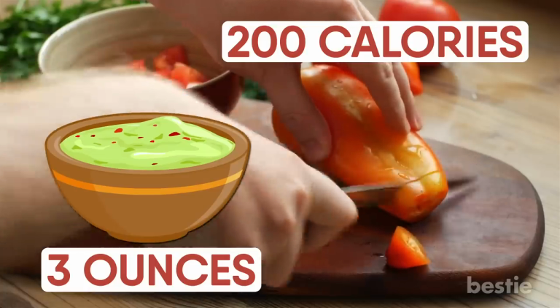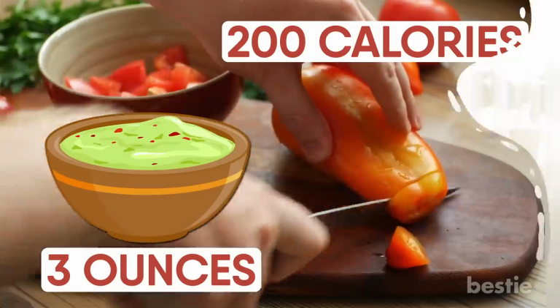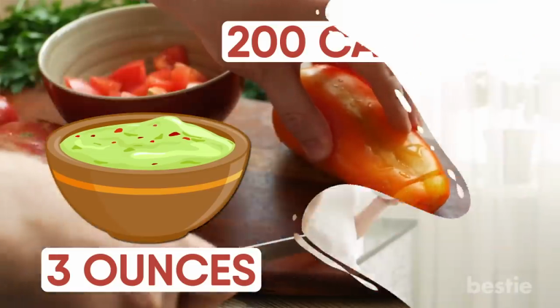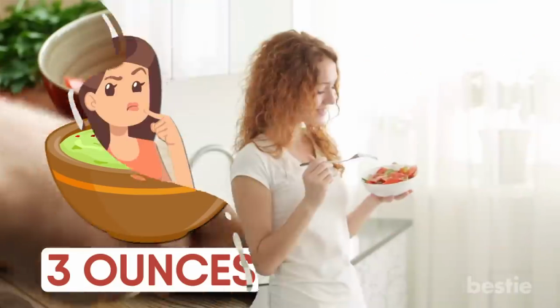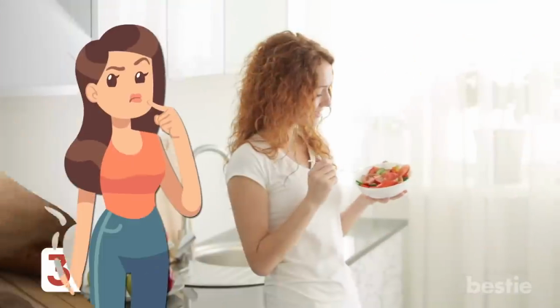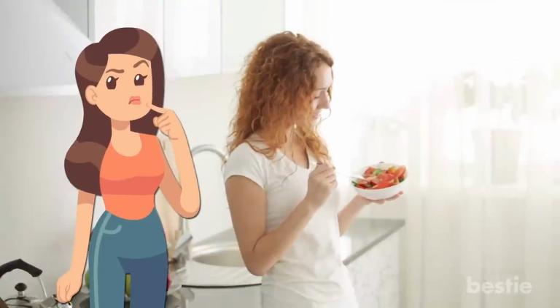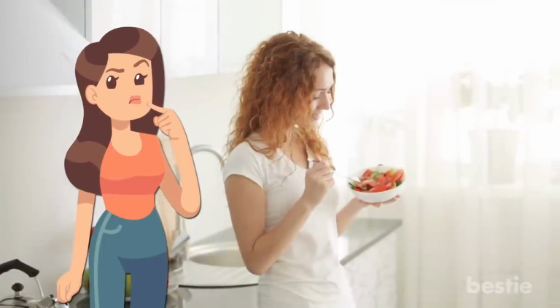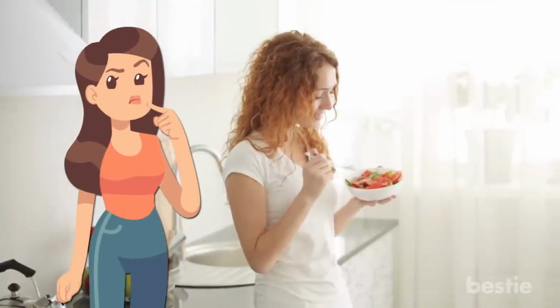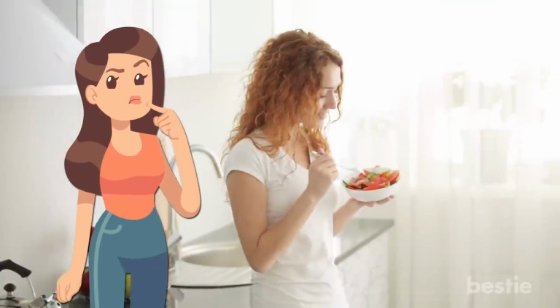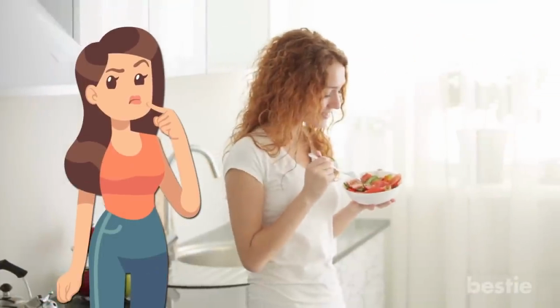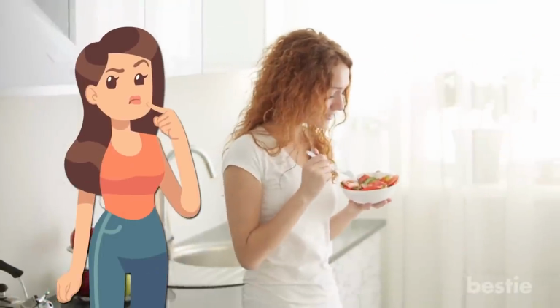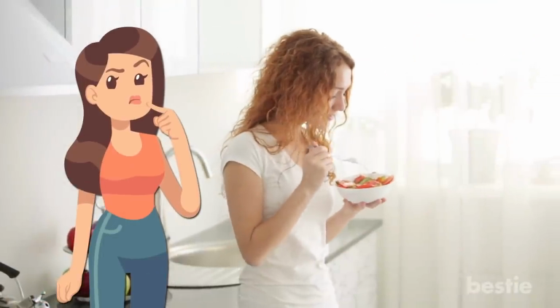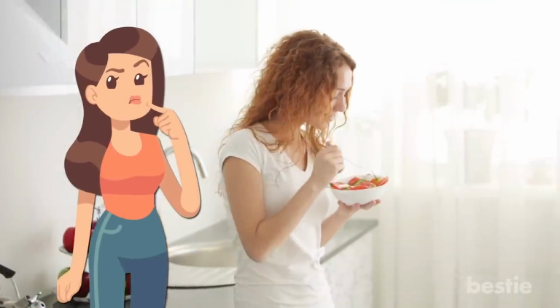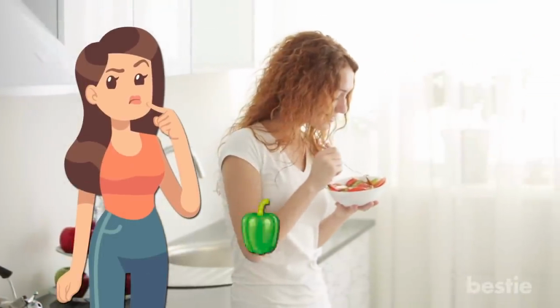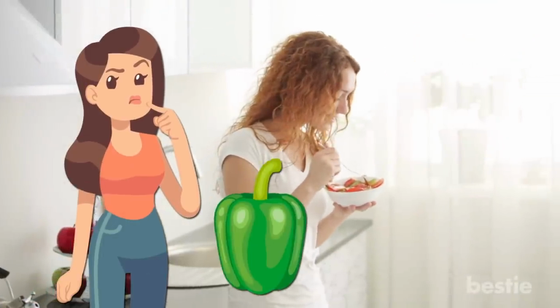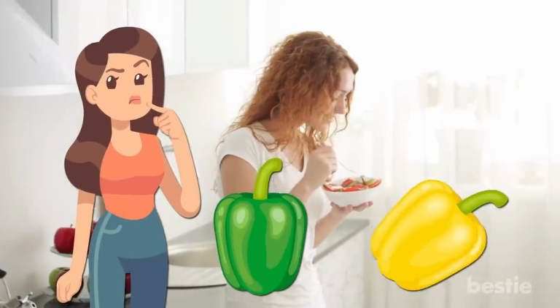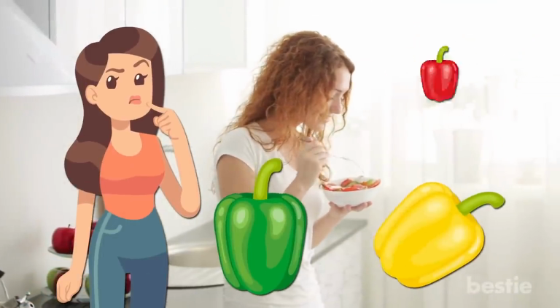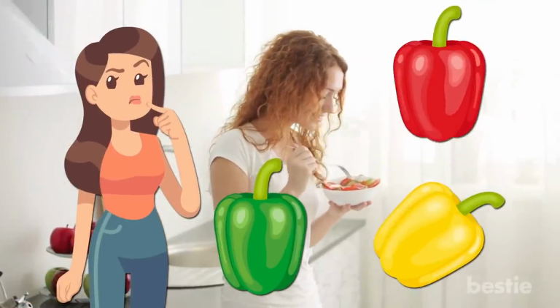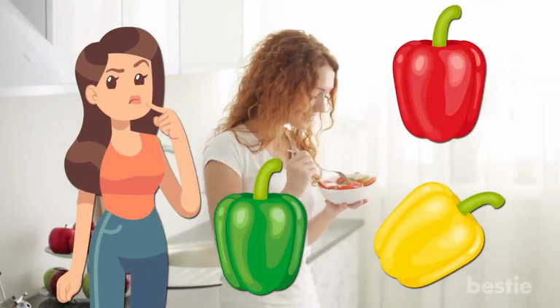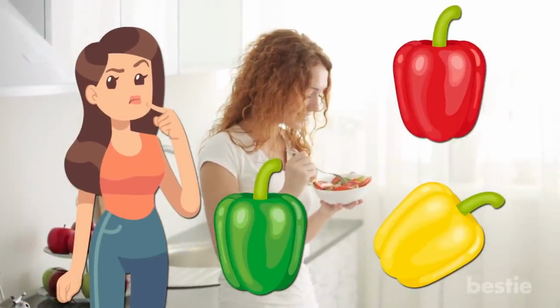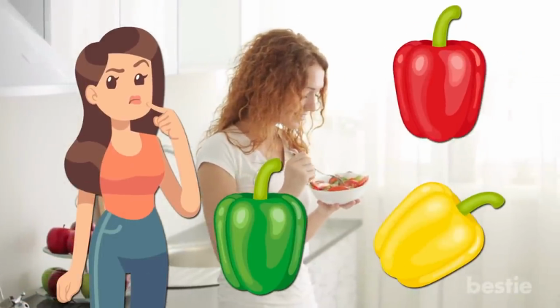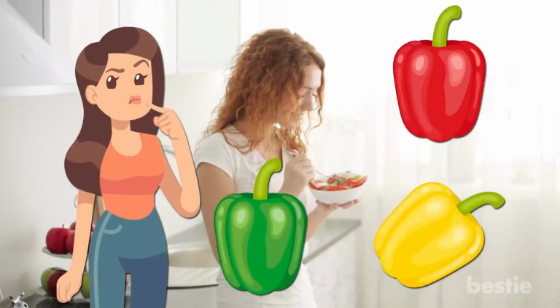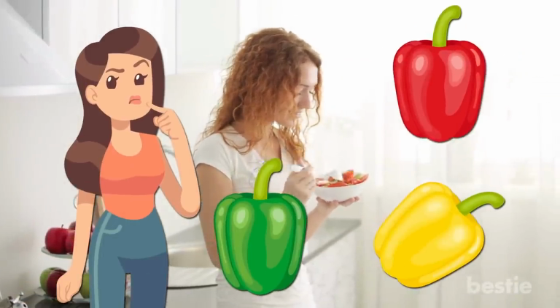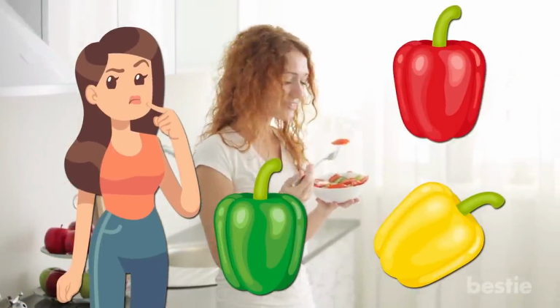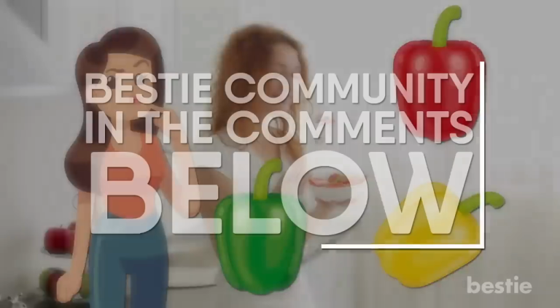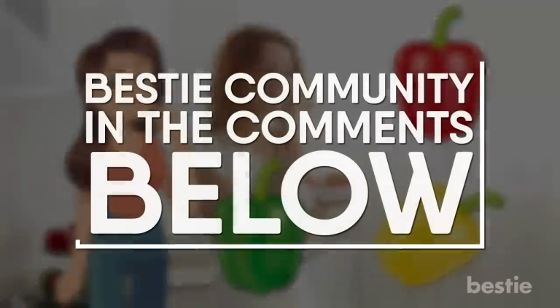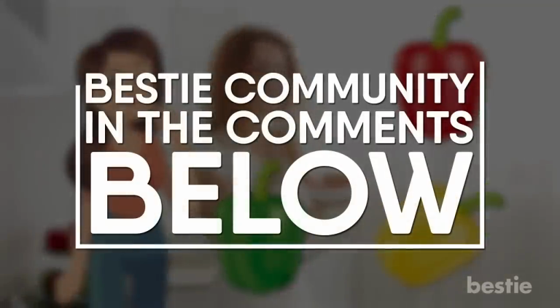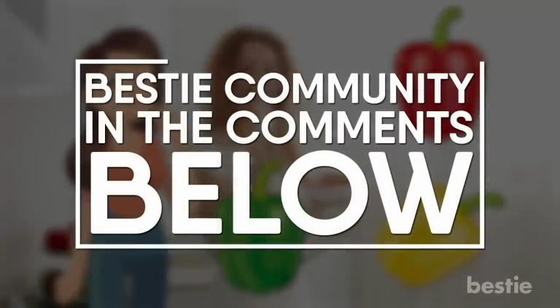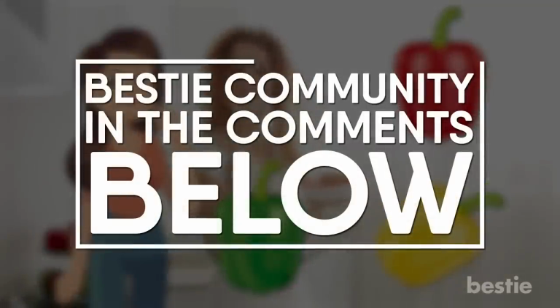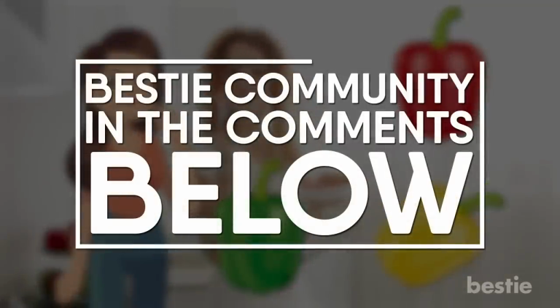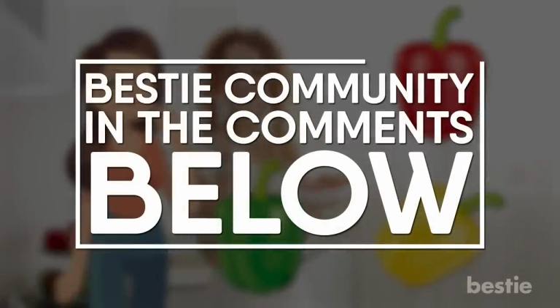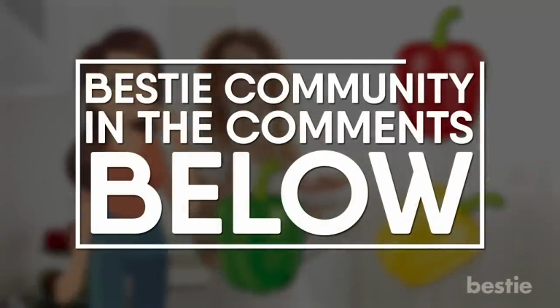Do you like eating bell pepper? Which one is your favorite — green, yellow, or red? Share your preferences with the Bestie community in the comments below.